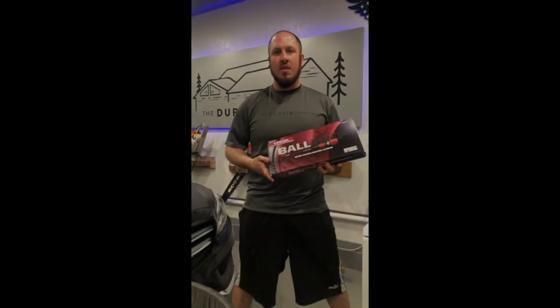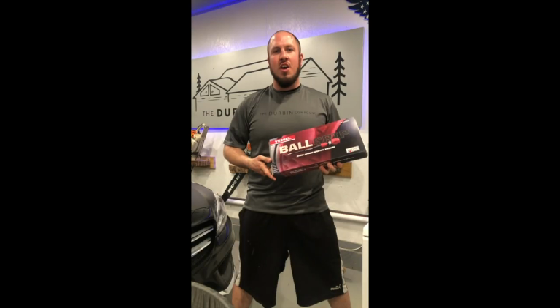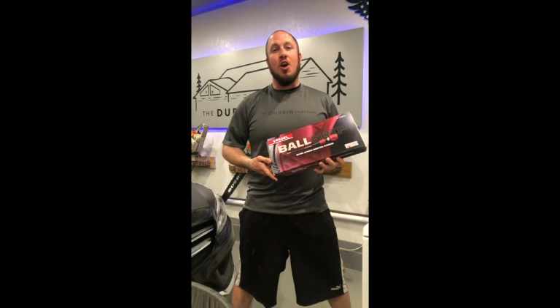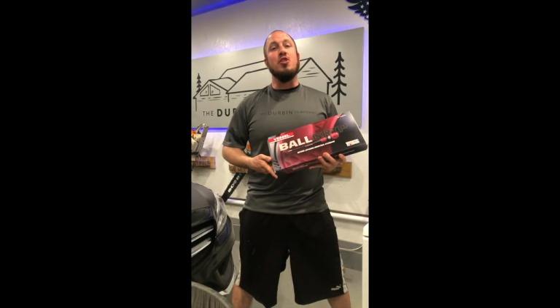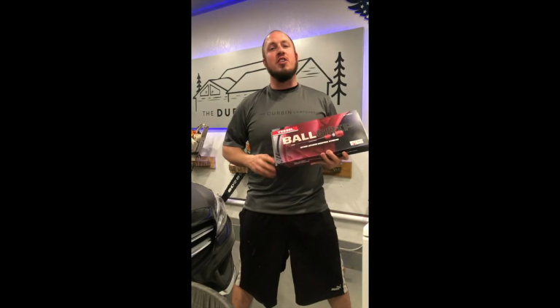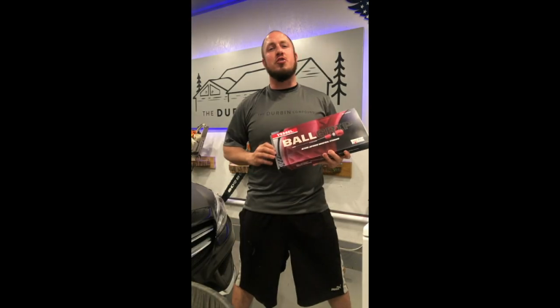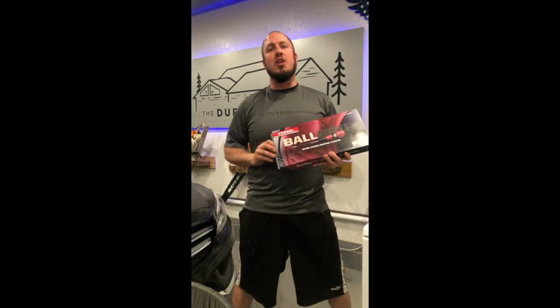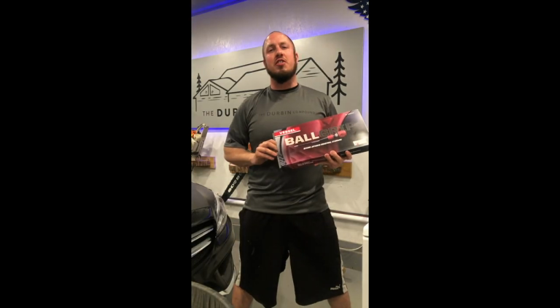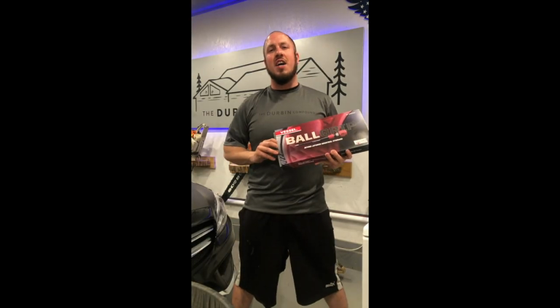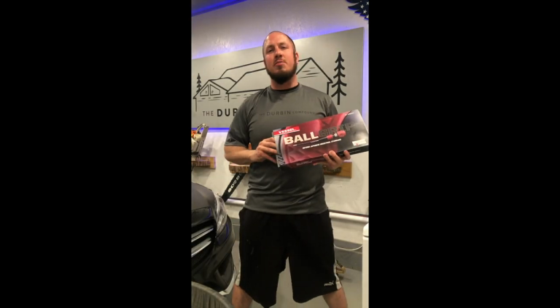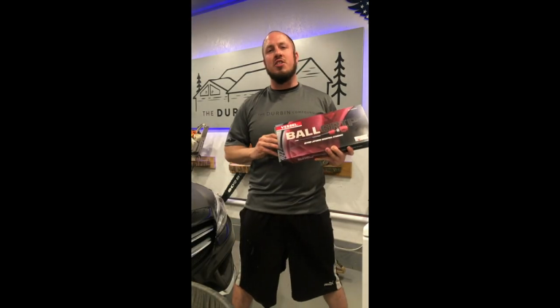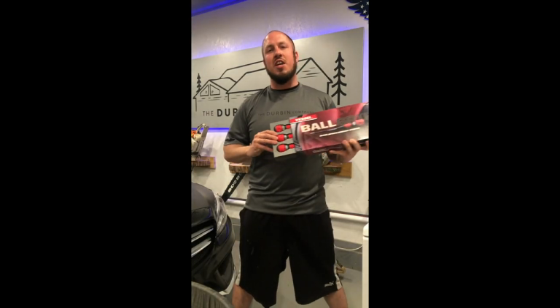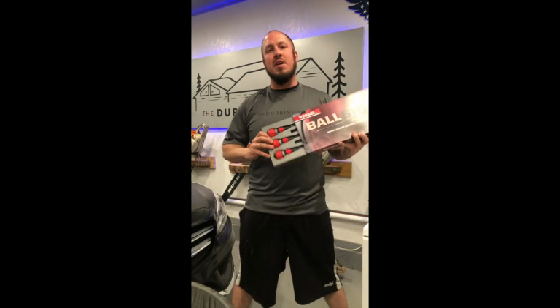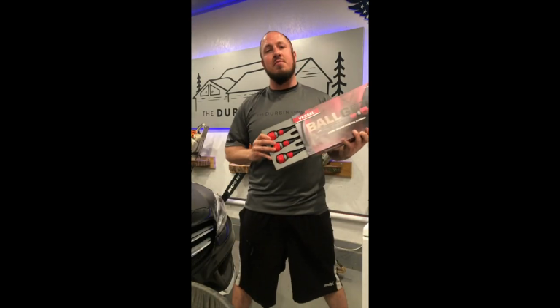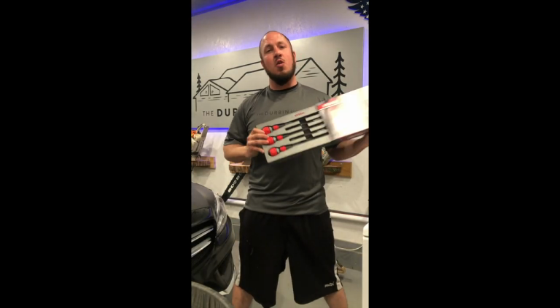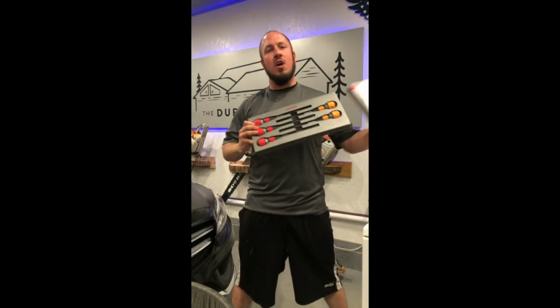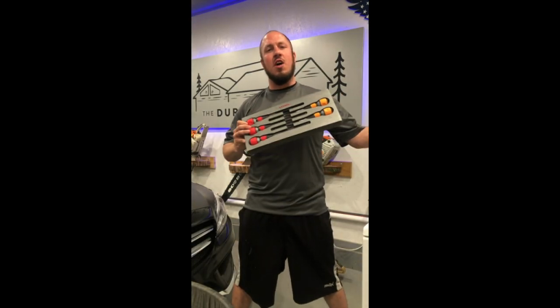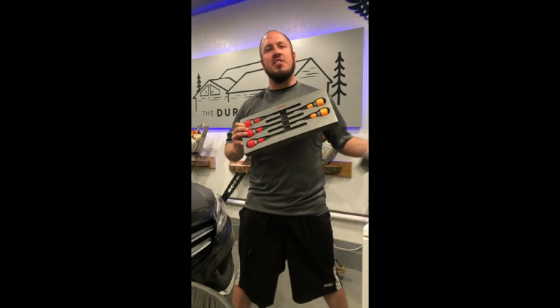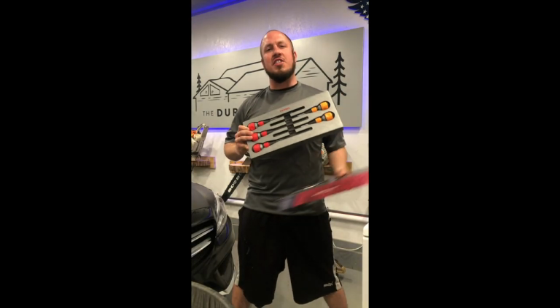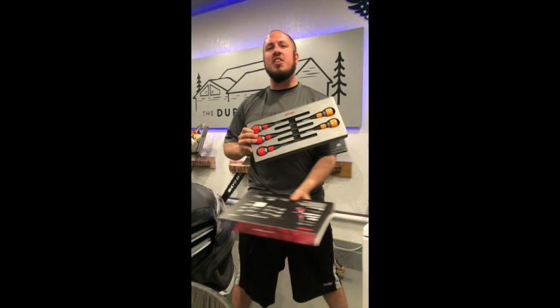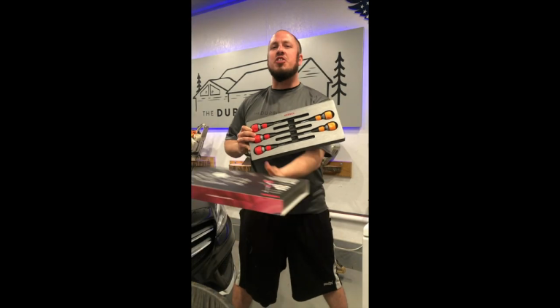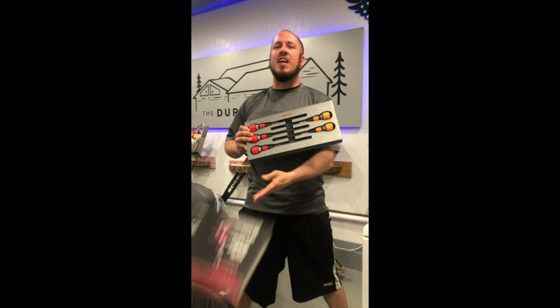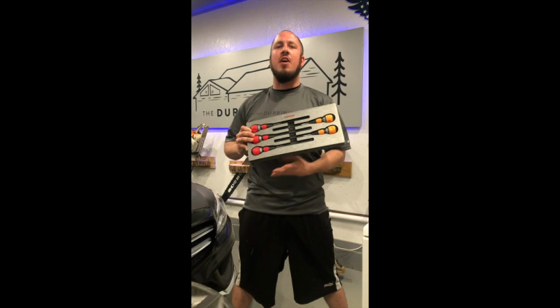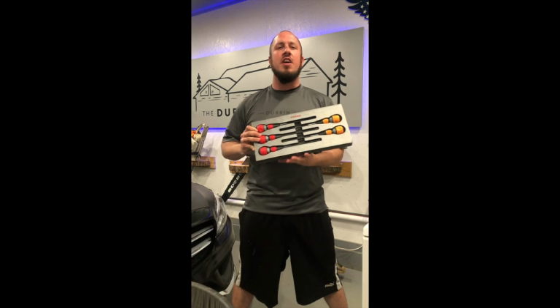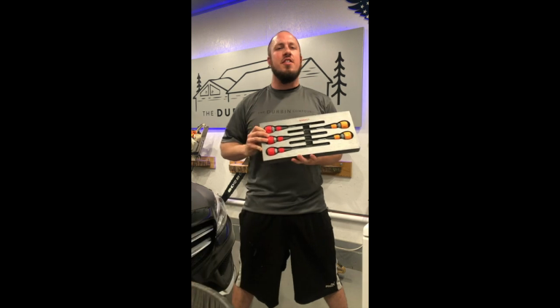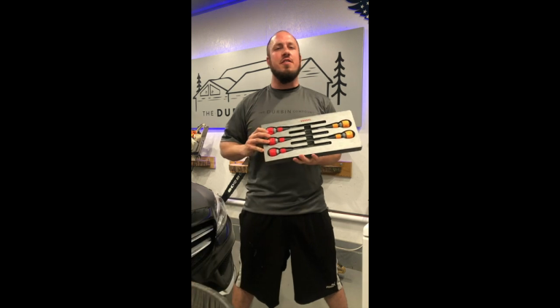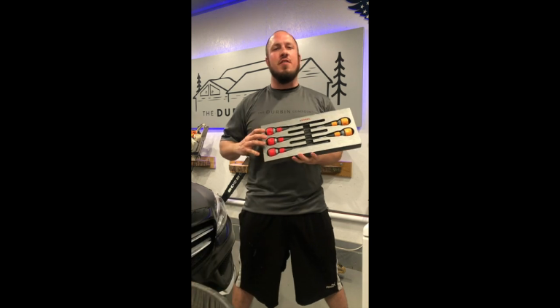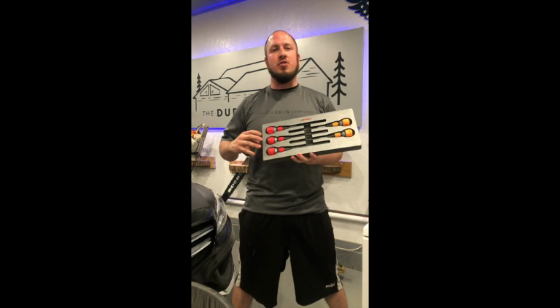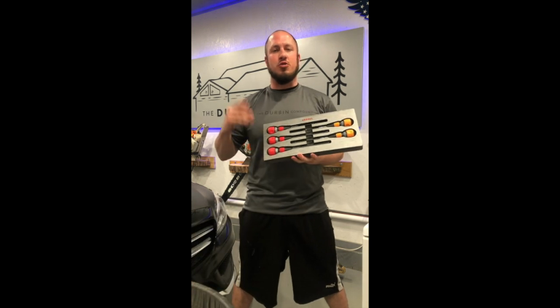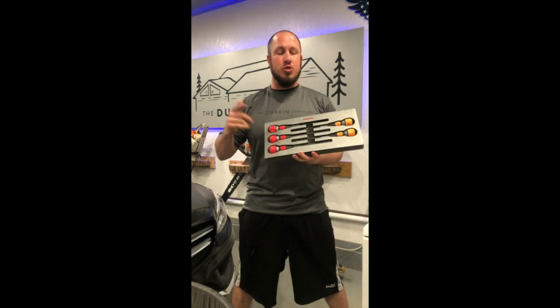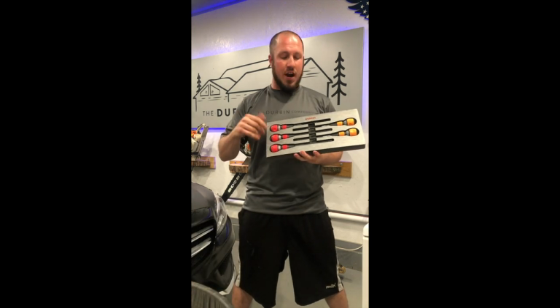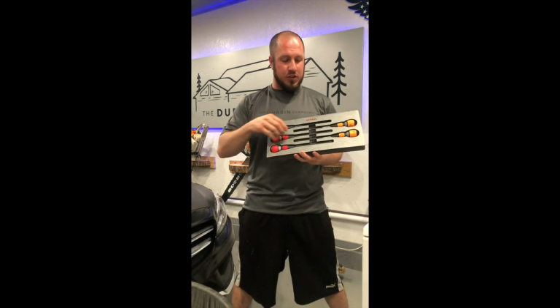Are you guys screwdriver snobs just like me? I decided to check out the Vessel screwdrivers.